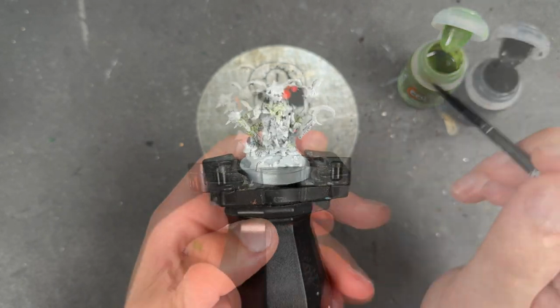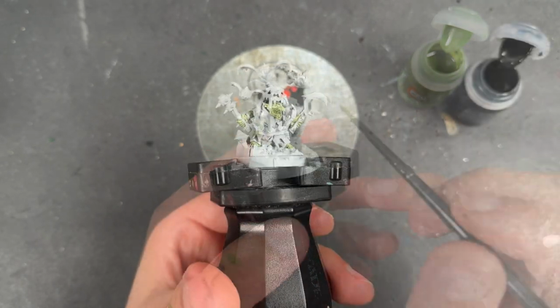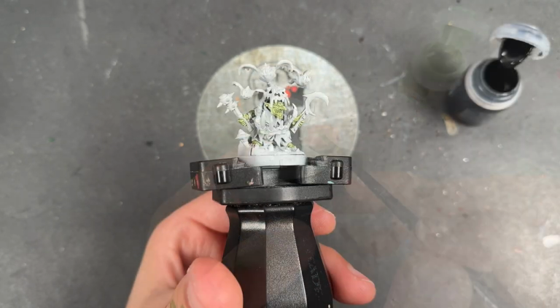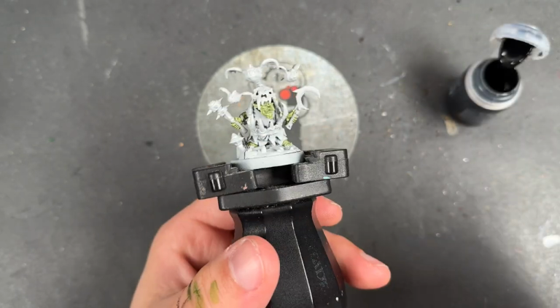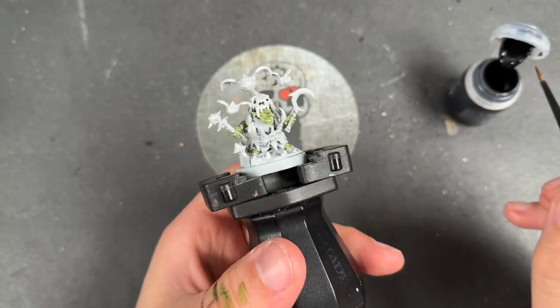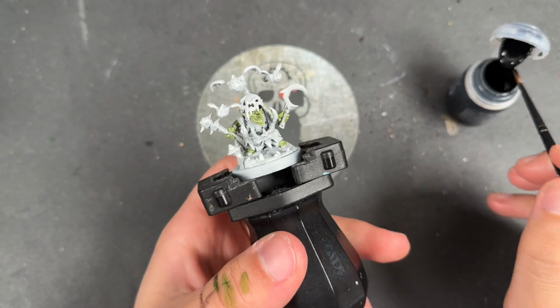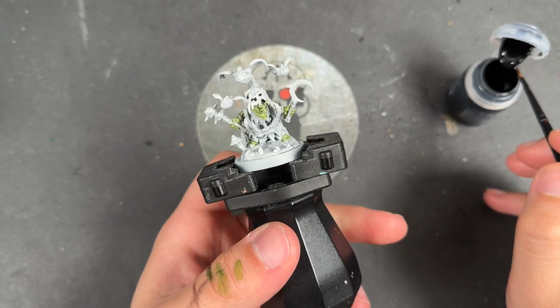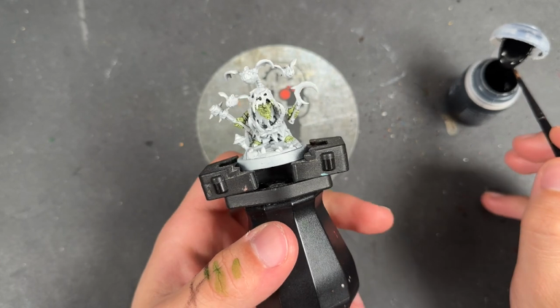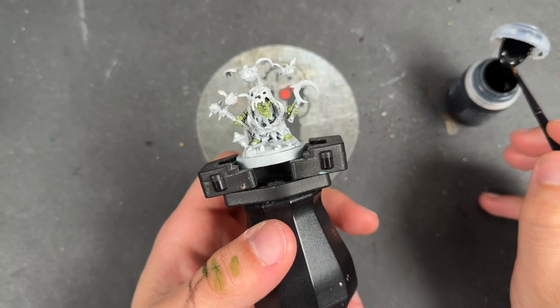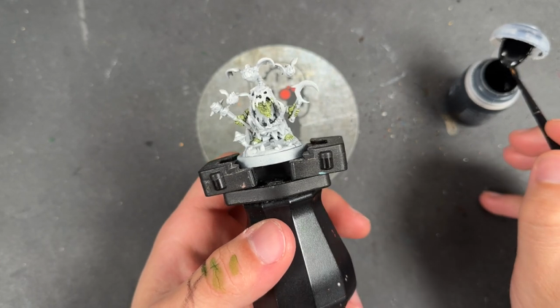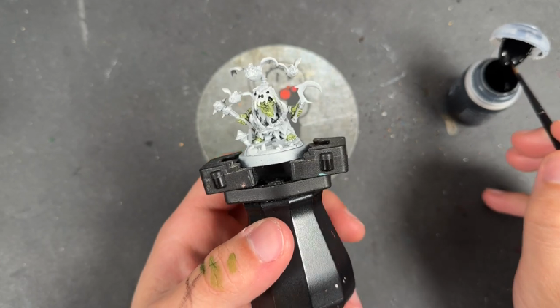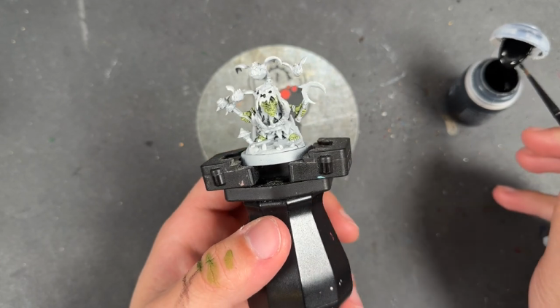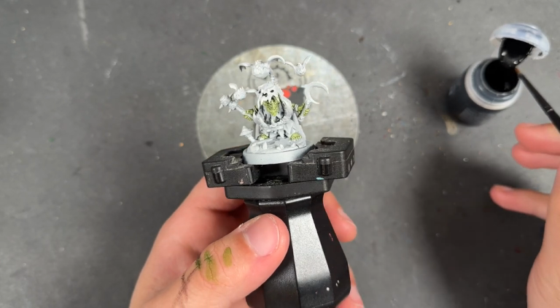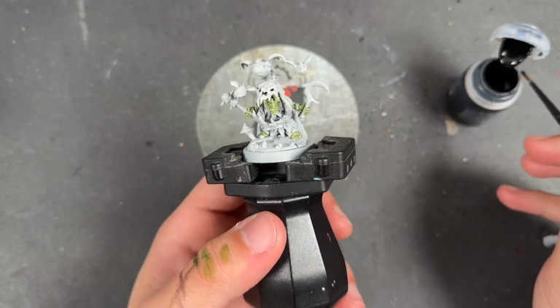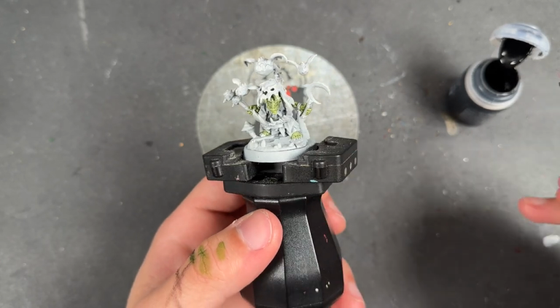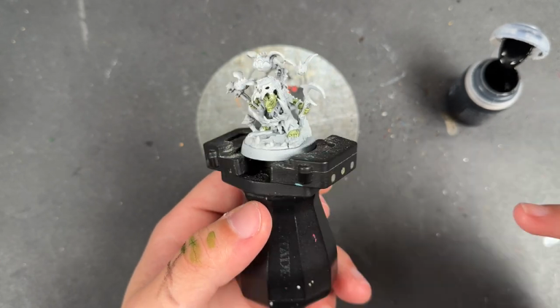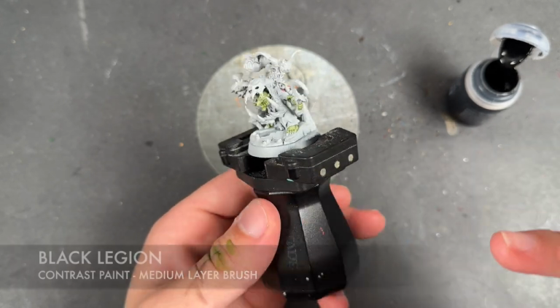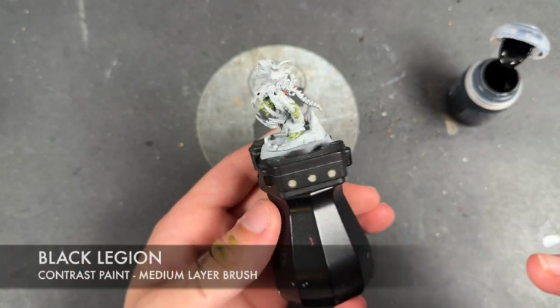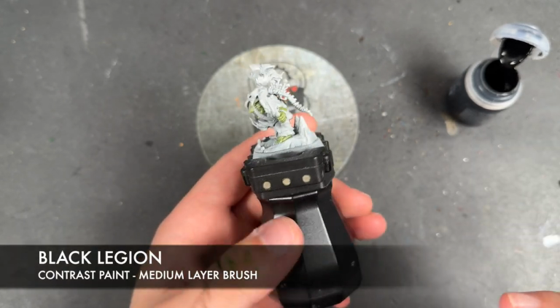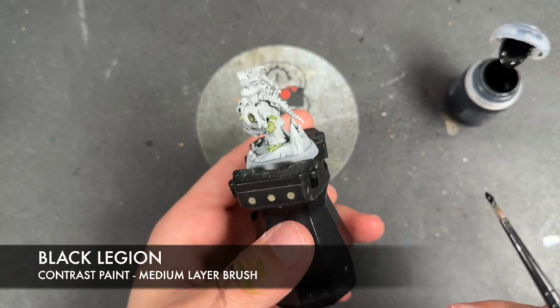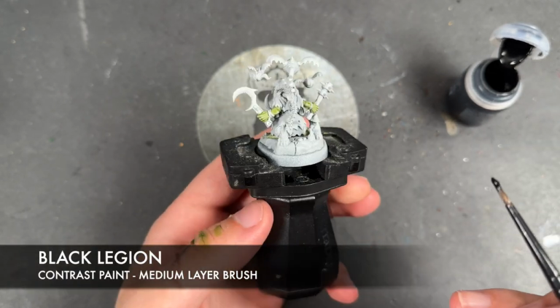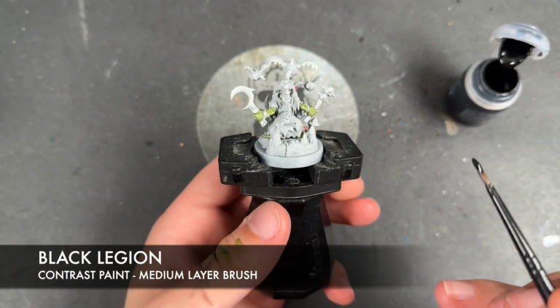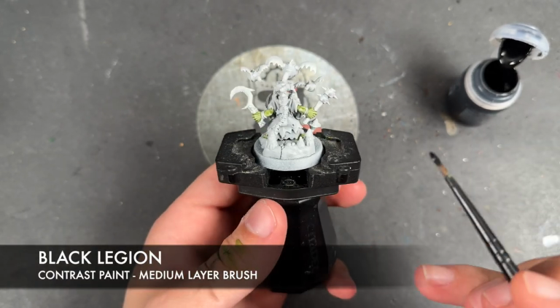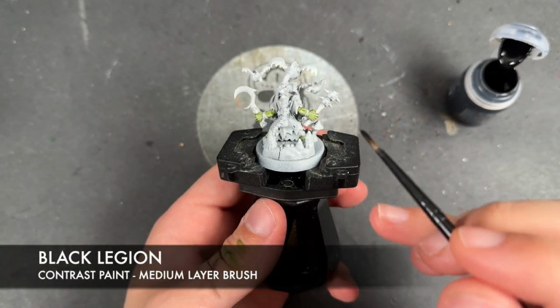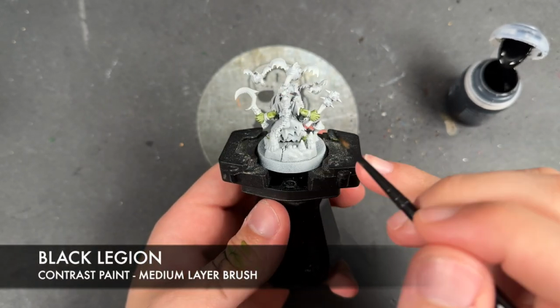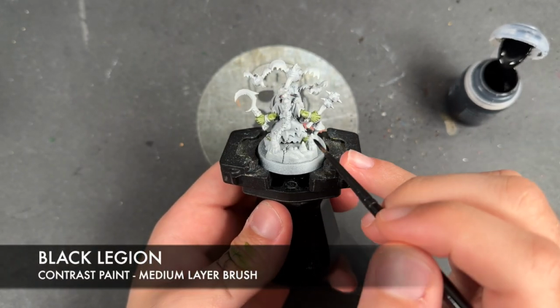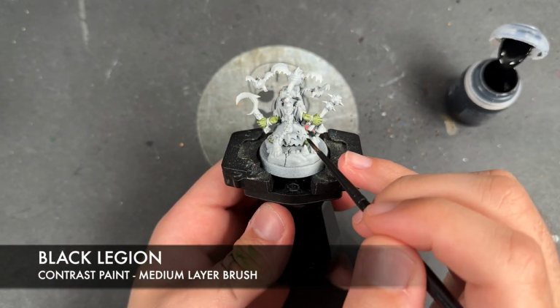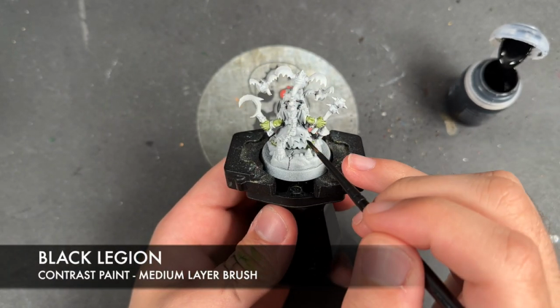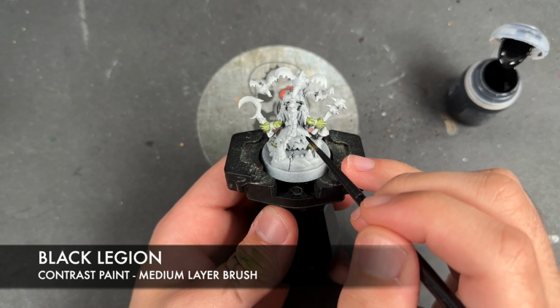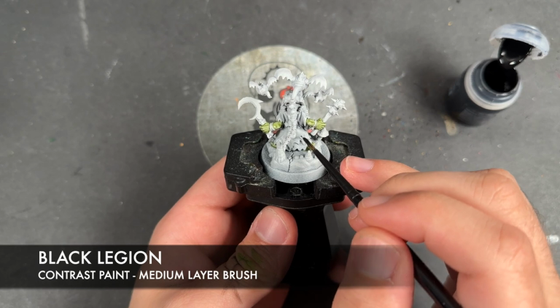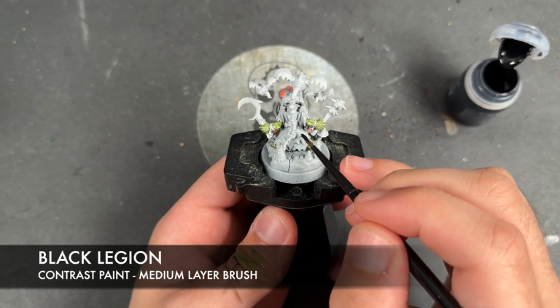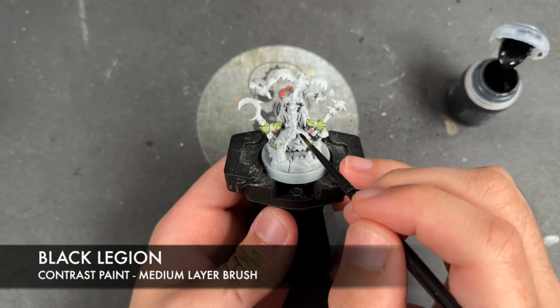With that Gut Ripper Flesh all applied, we're now going to take some Black Legion and we're going to apply this over the top of all of his robes.